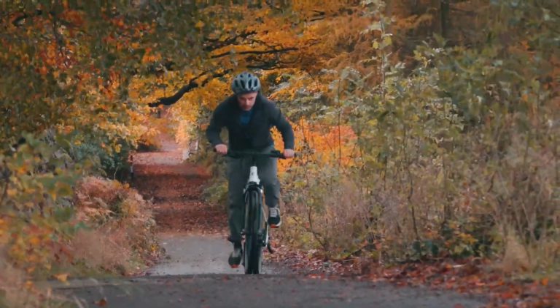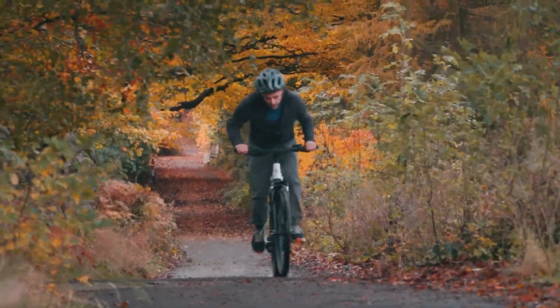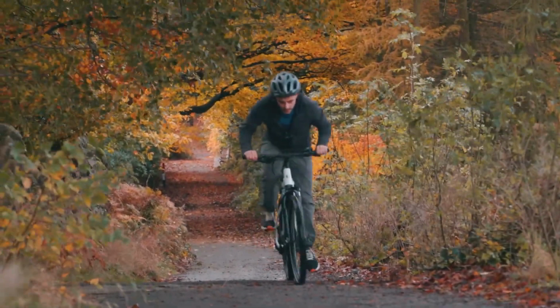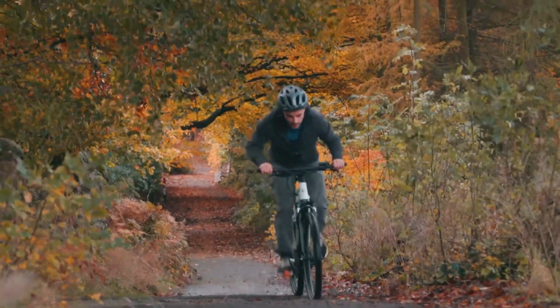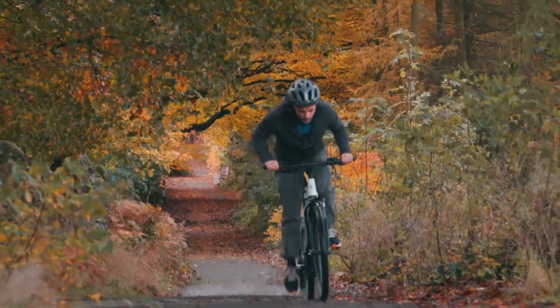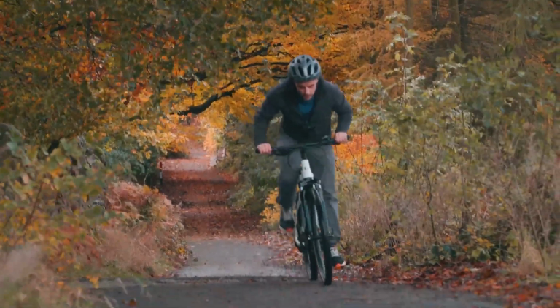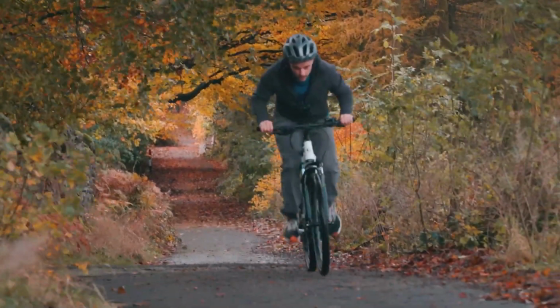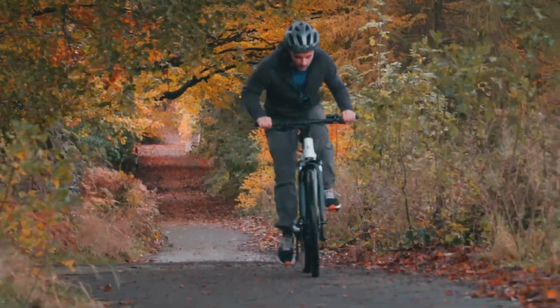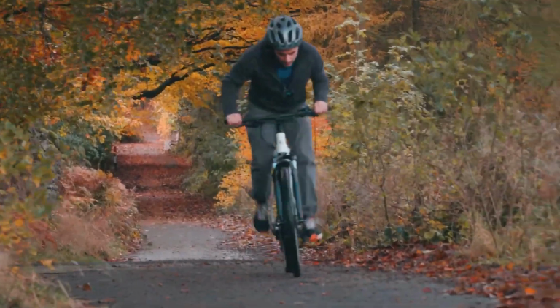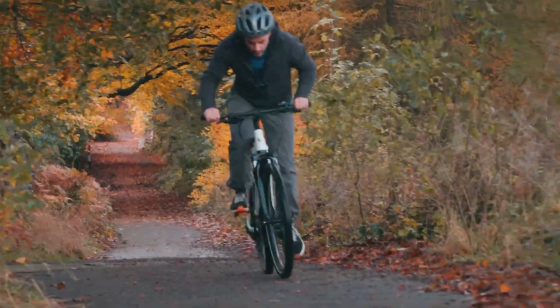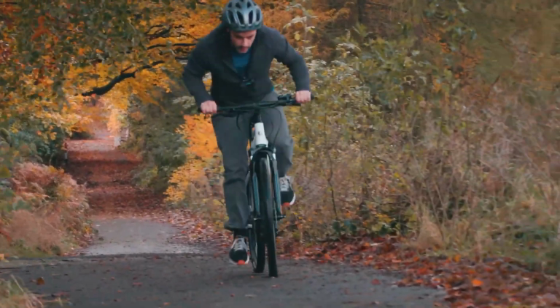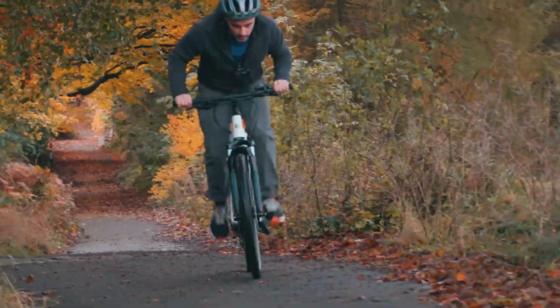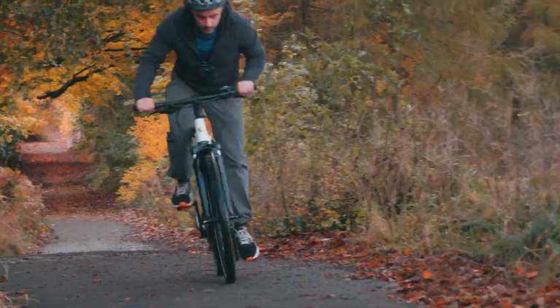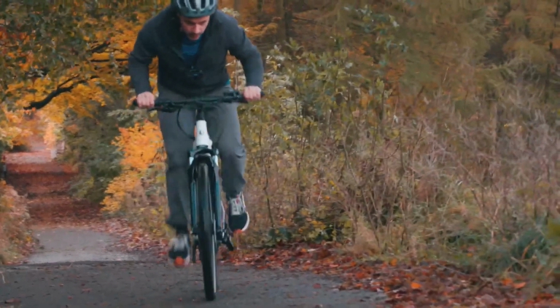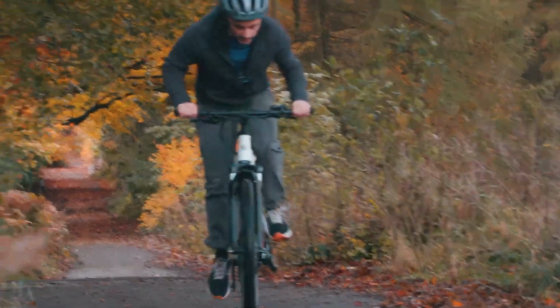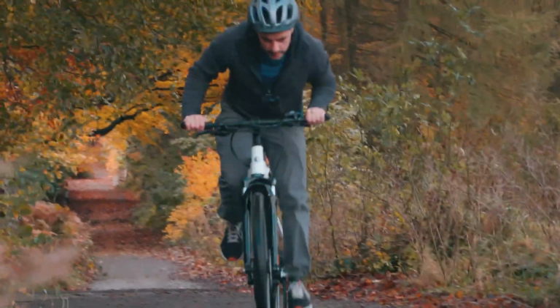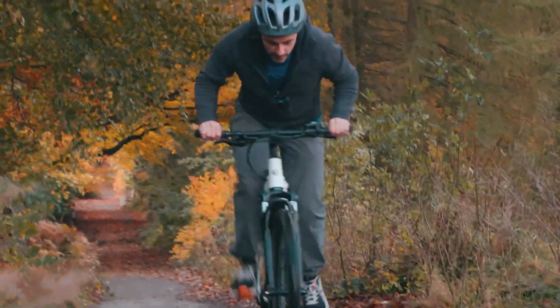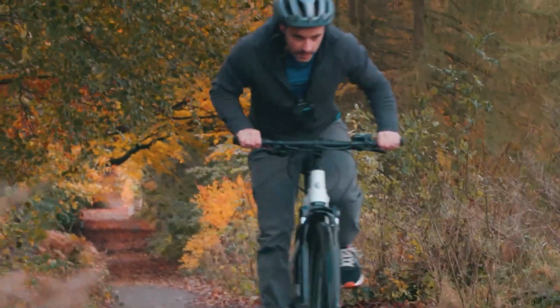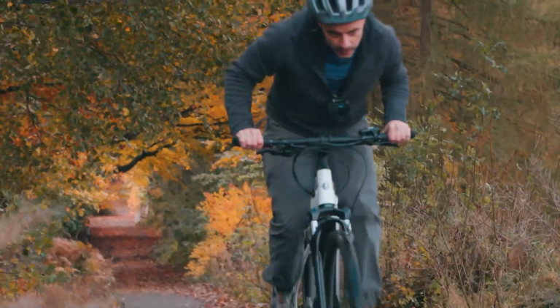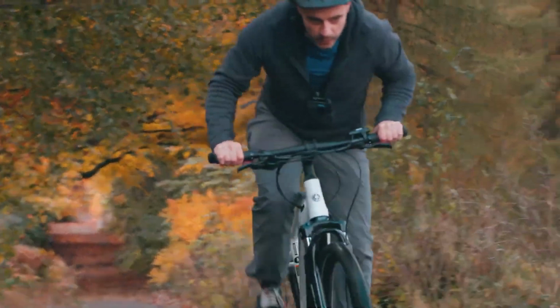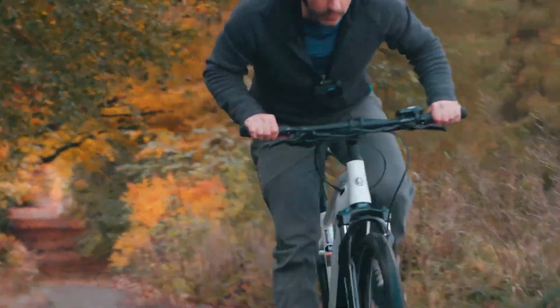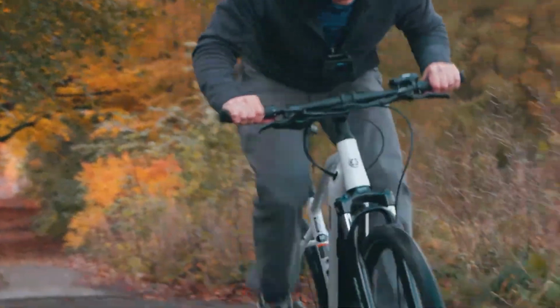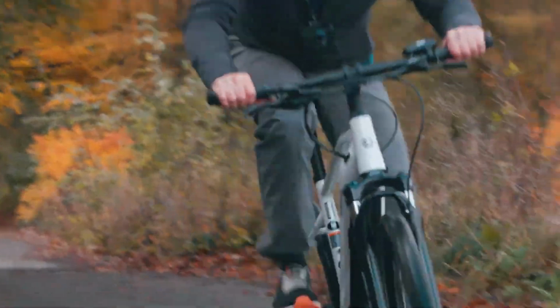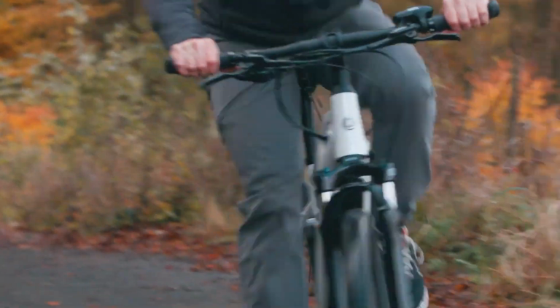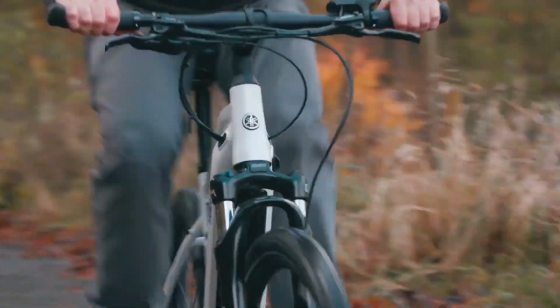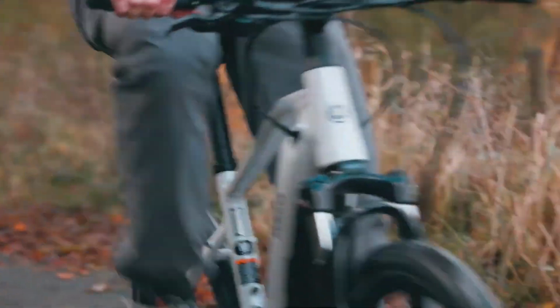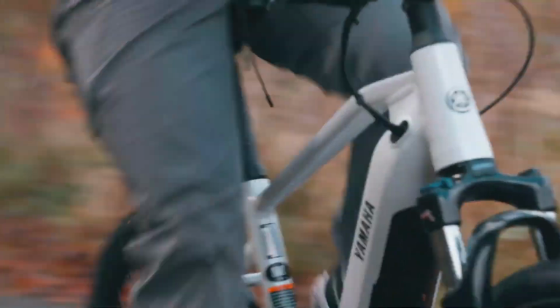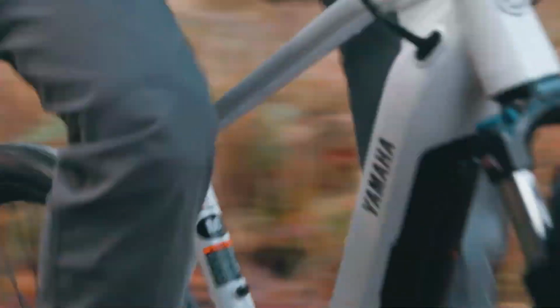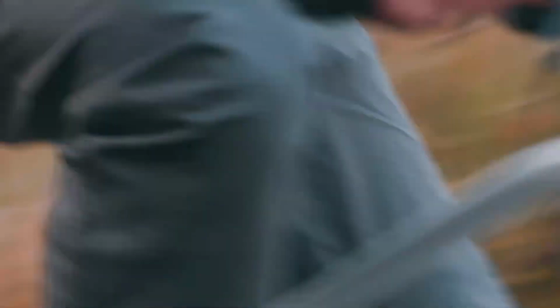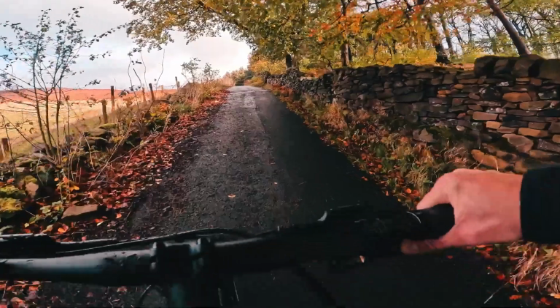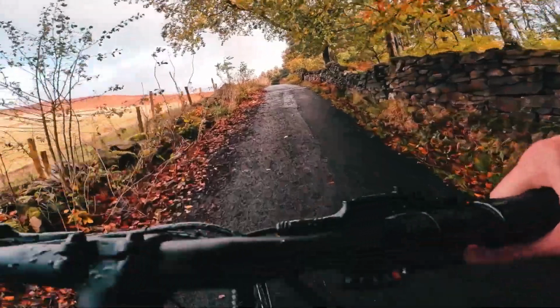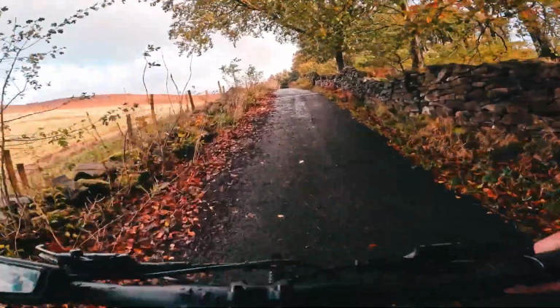I have to stand out of the saddle at this point. Despite the 70 Newton metres of torque from the CrossCore RCE, I've got to give it everything.